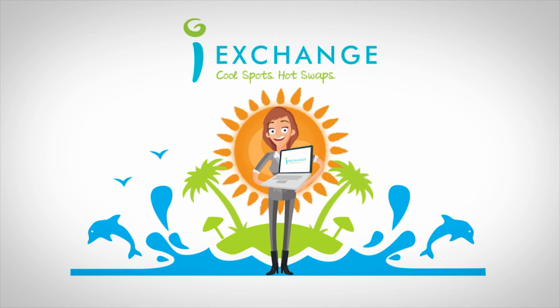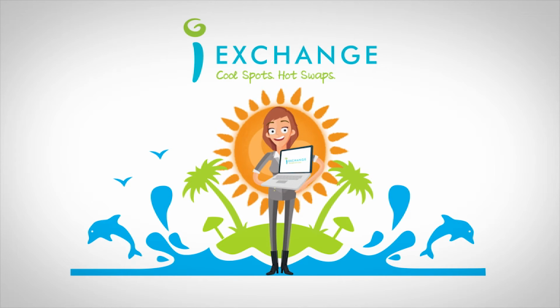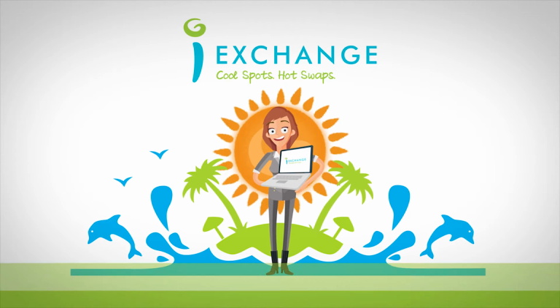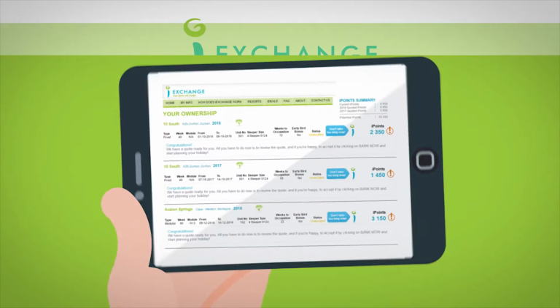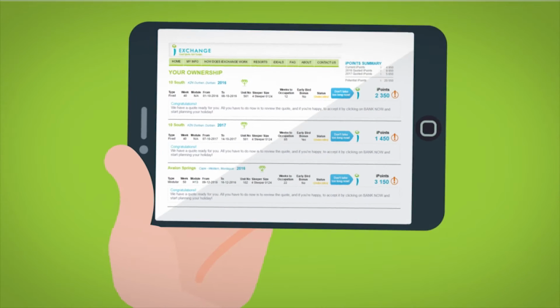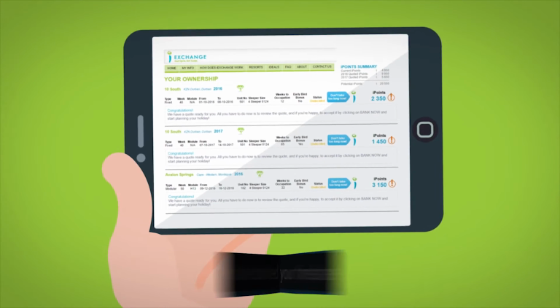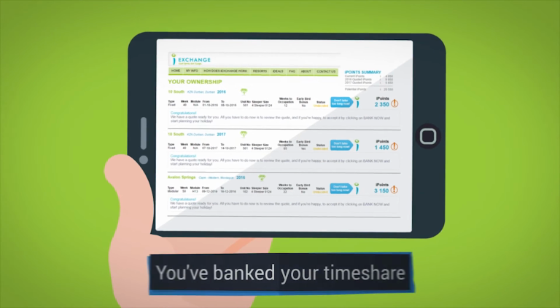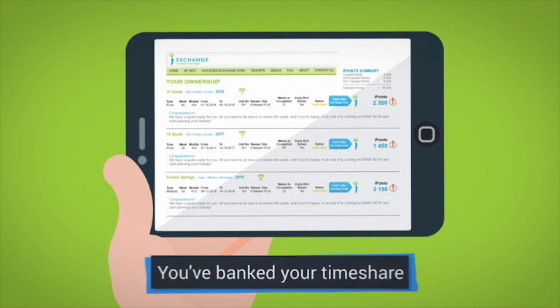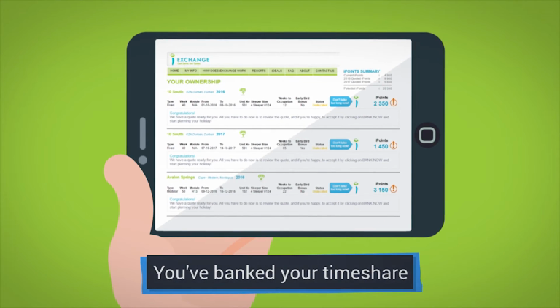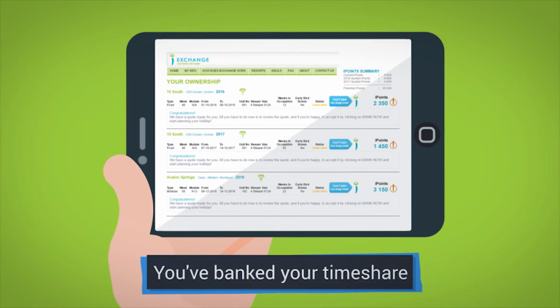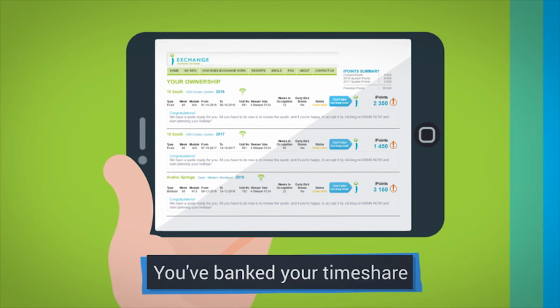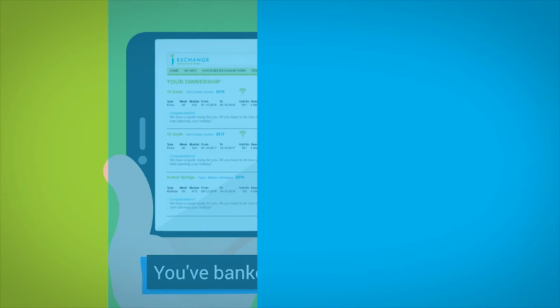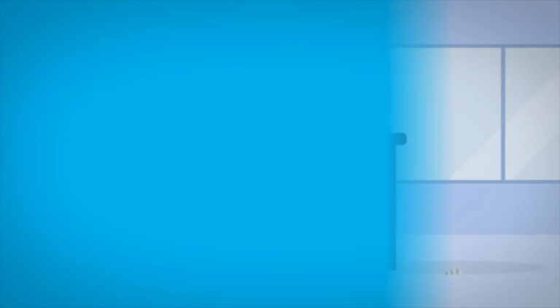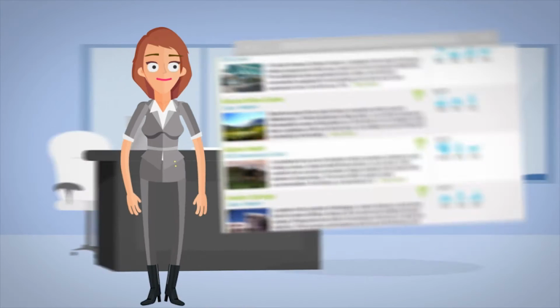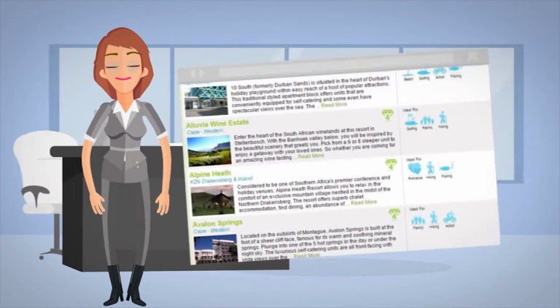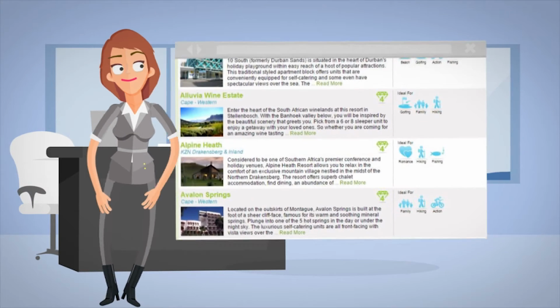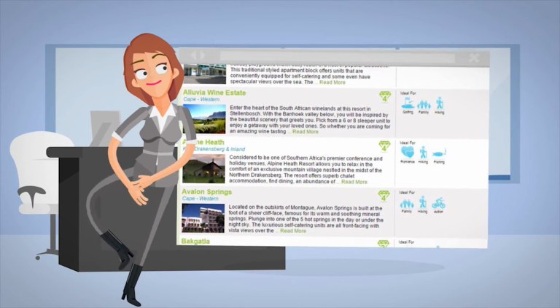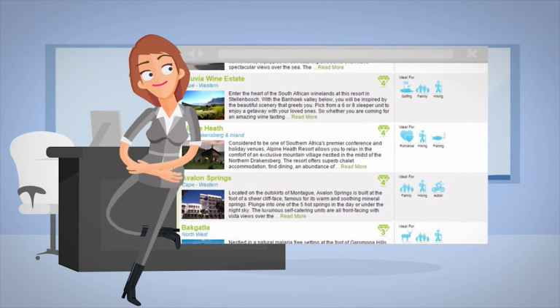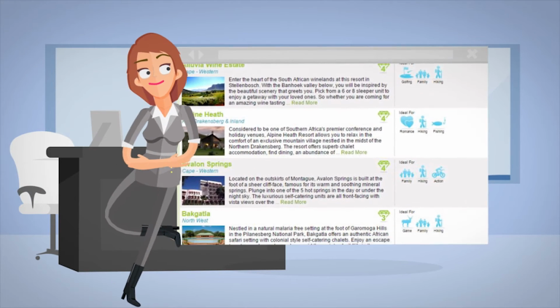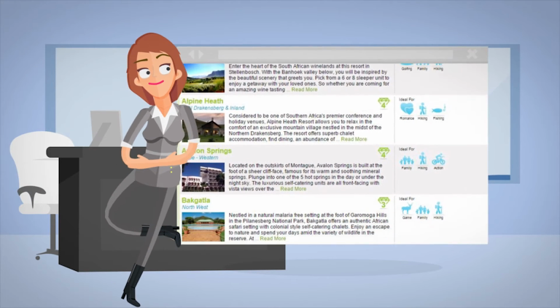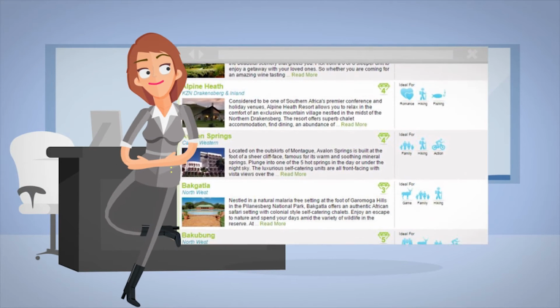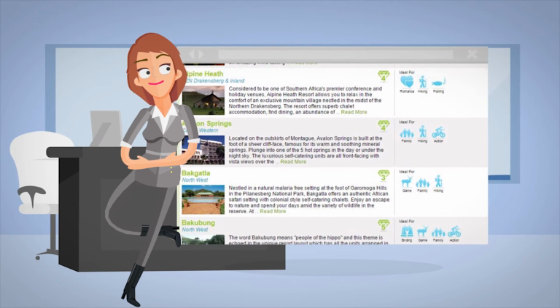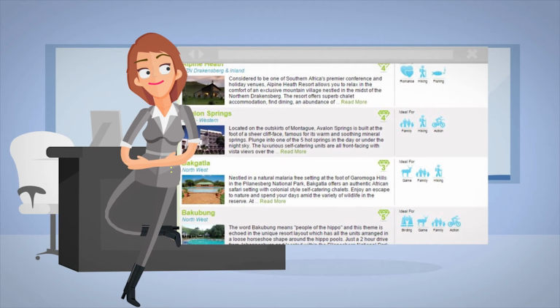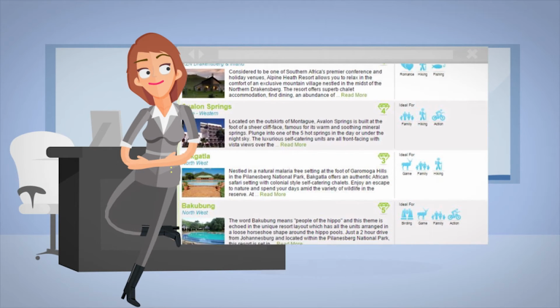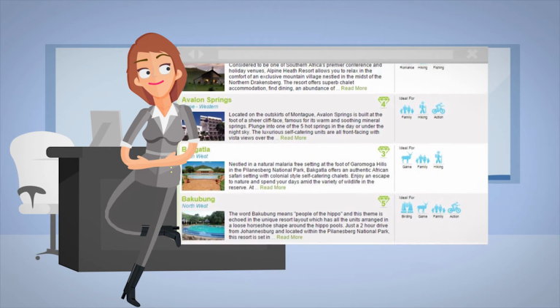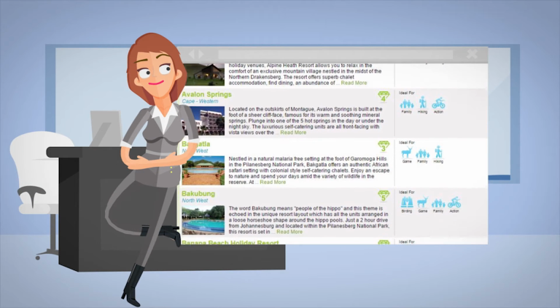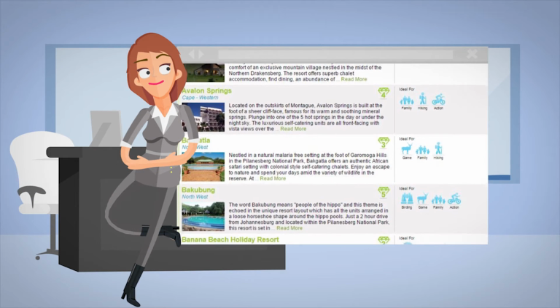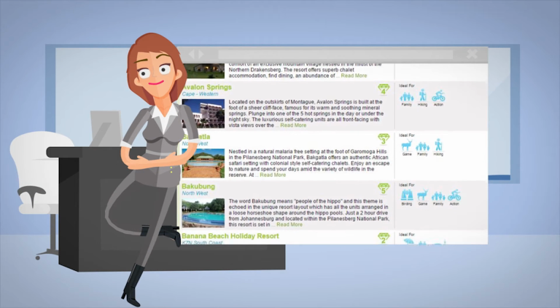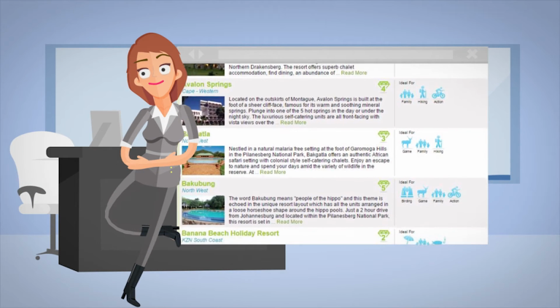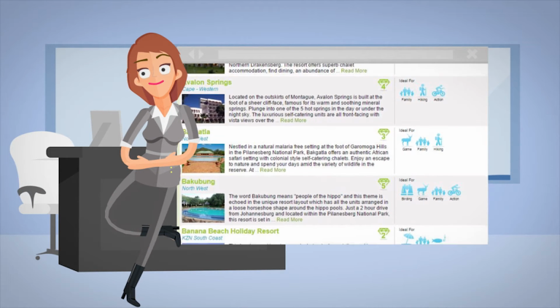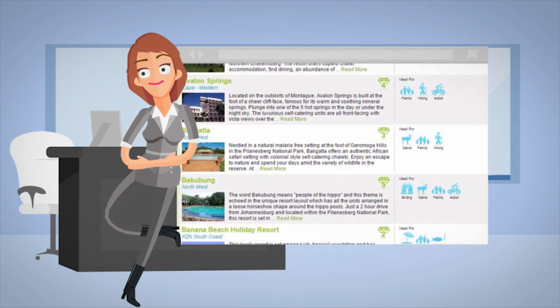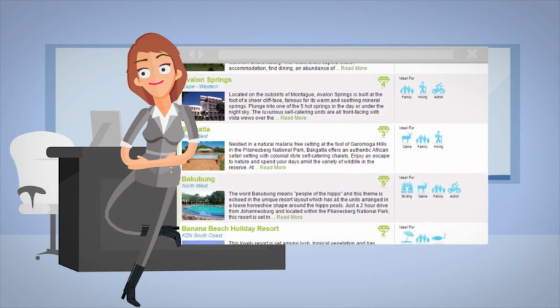Now that you've banked your timeshare with iExchange, here are some tips to getting the most value possible out of your booking and your iPoints.